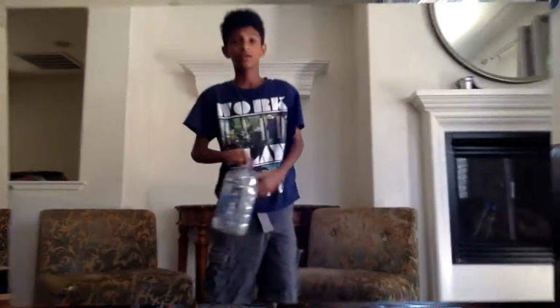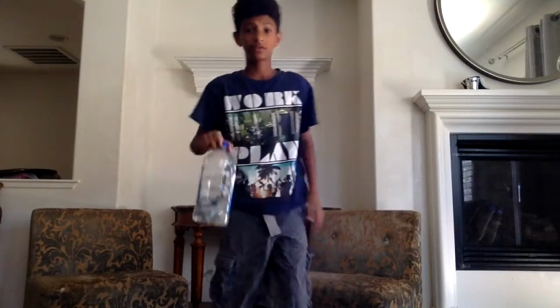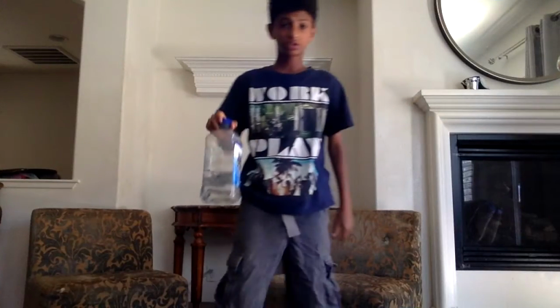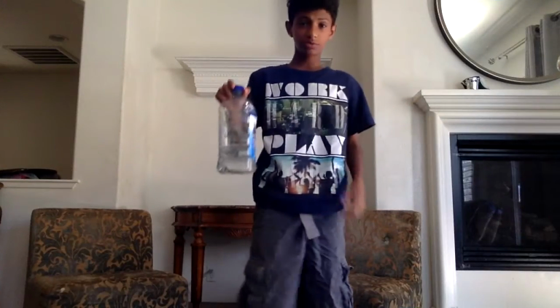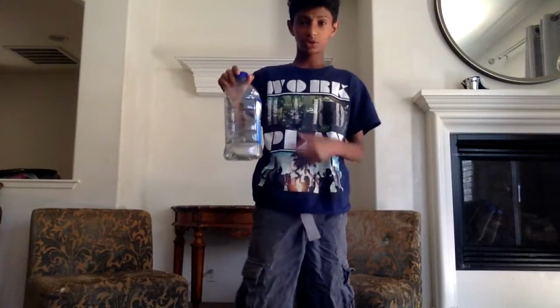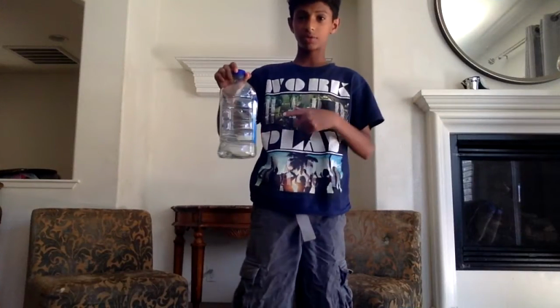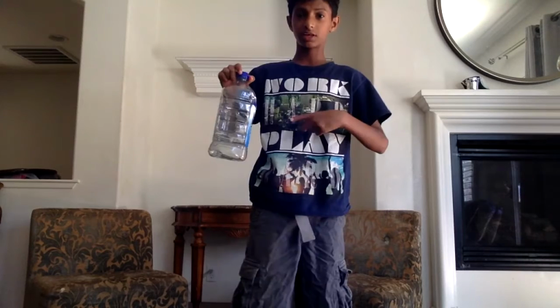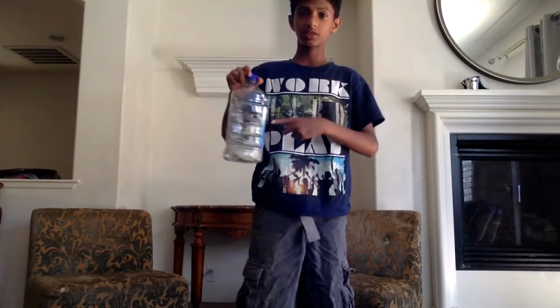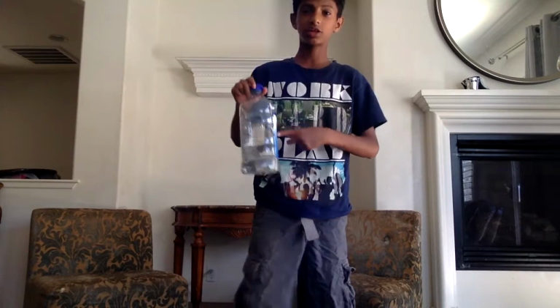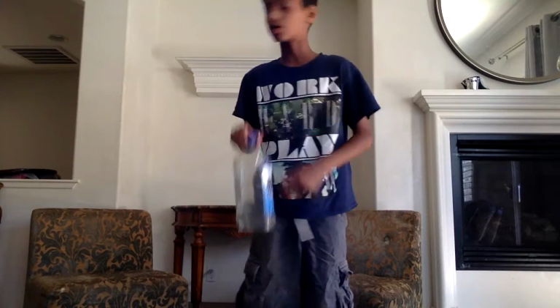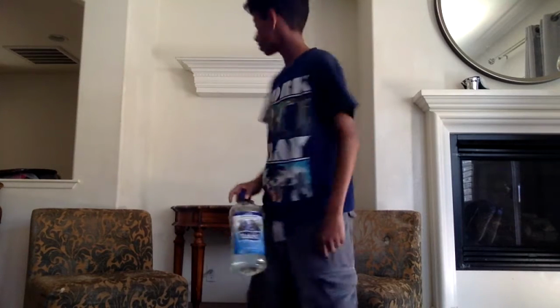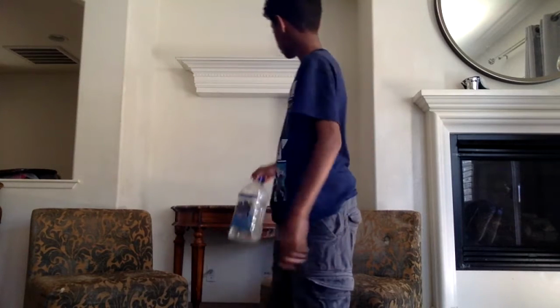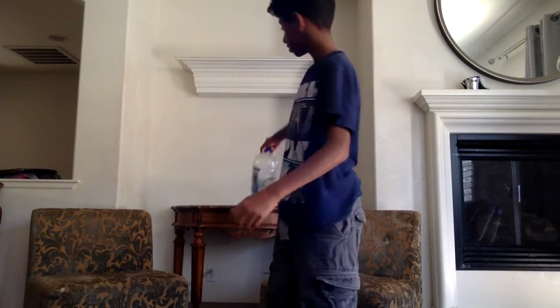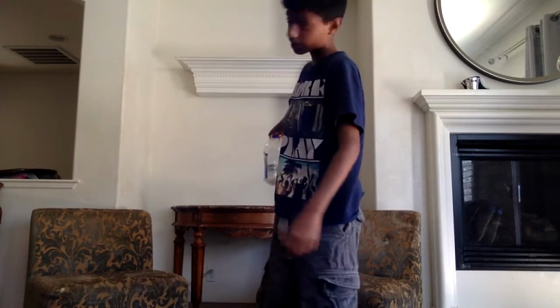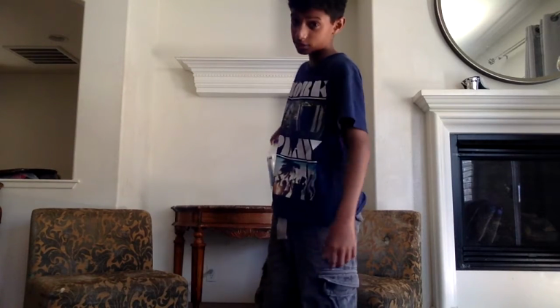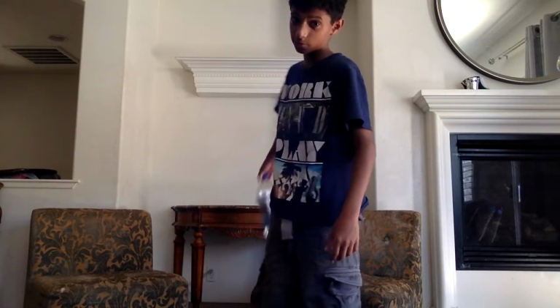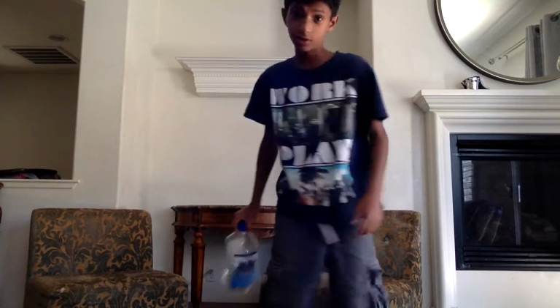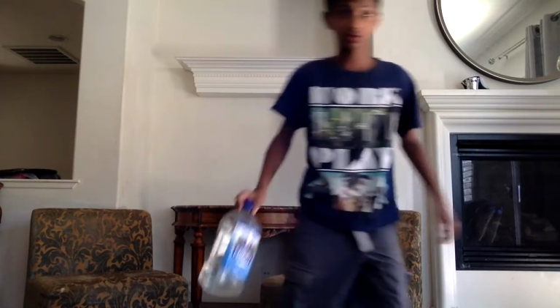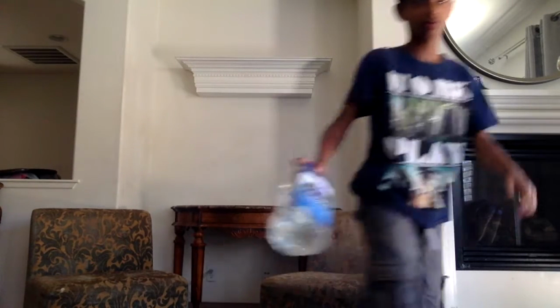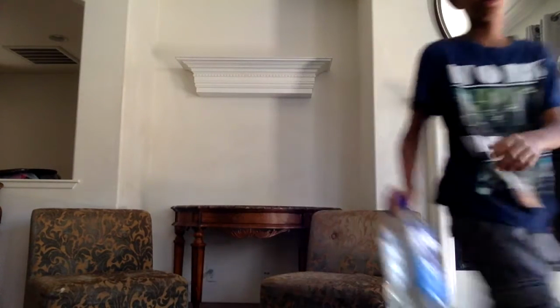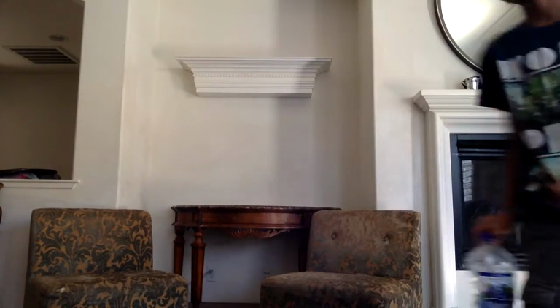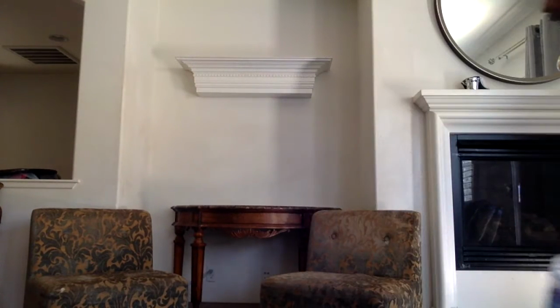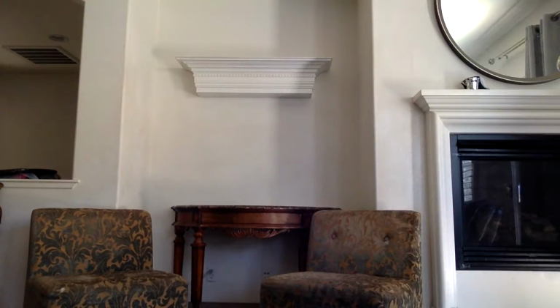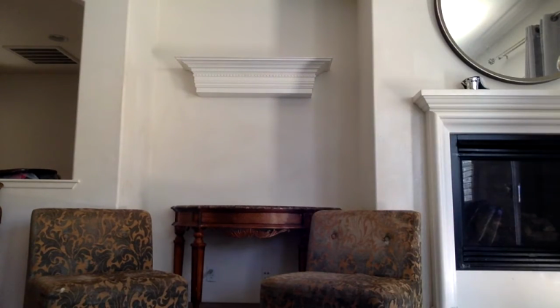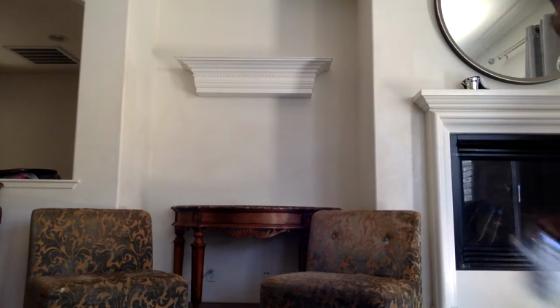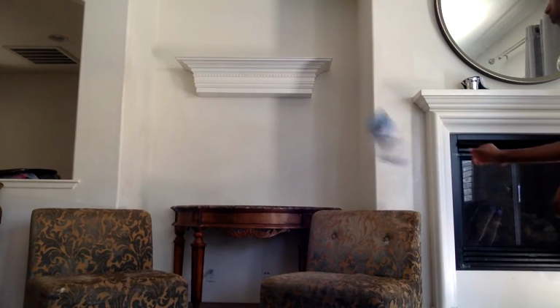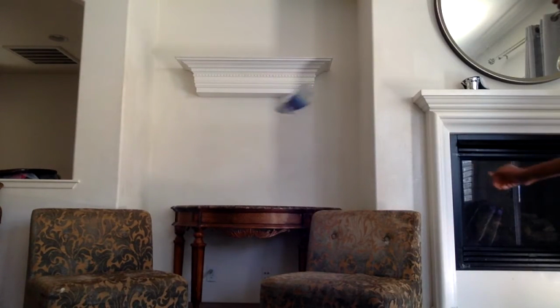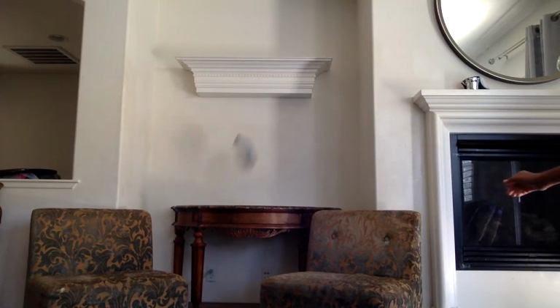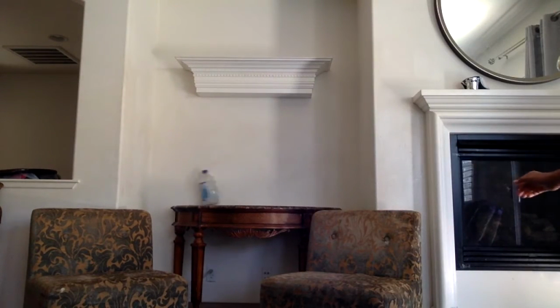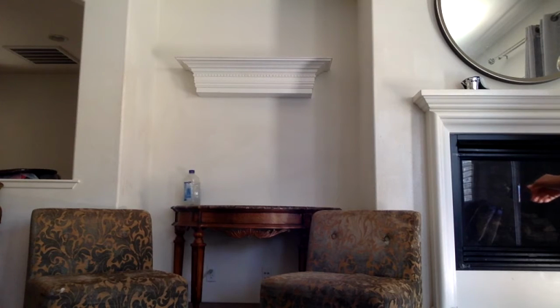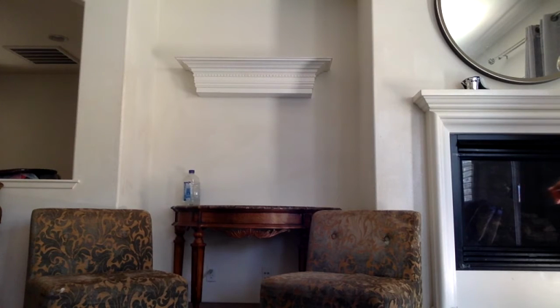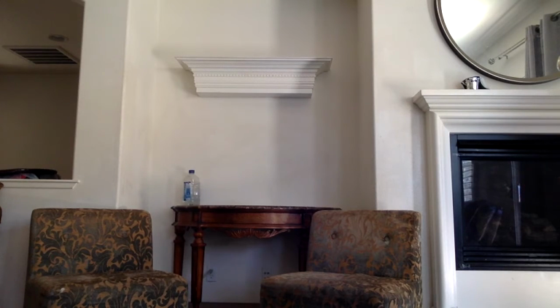In this shot, I'll be trying to make this giant water bottle land on that table. Let's go. Oh!